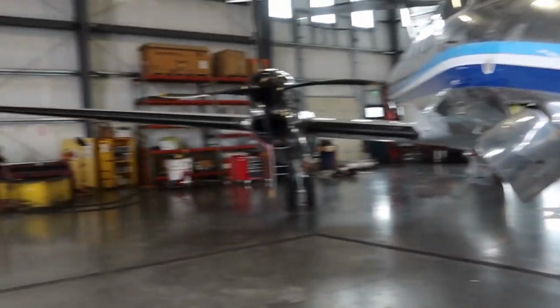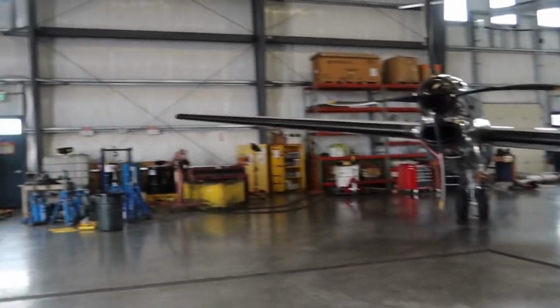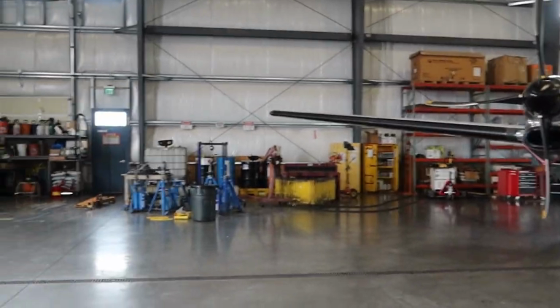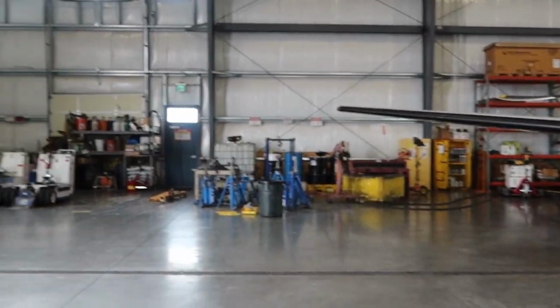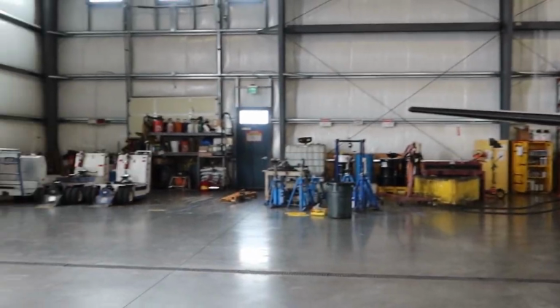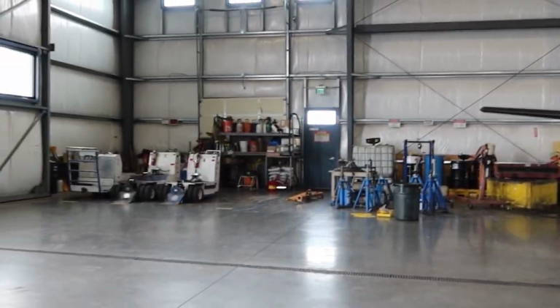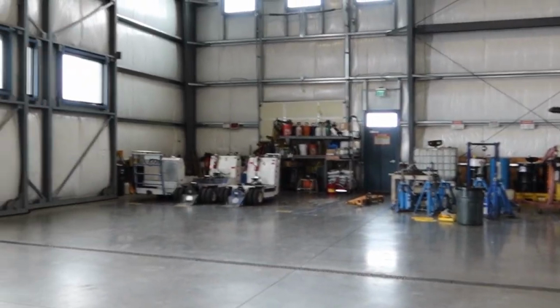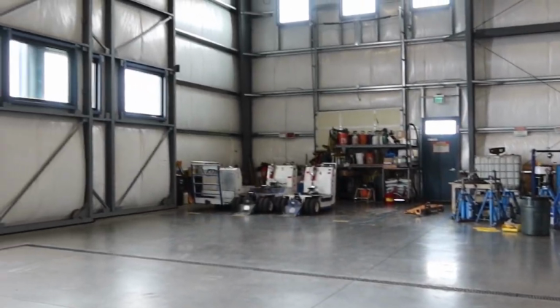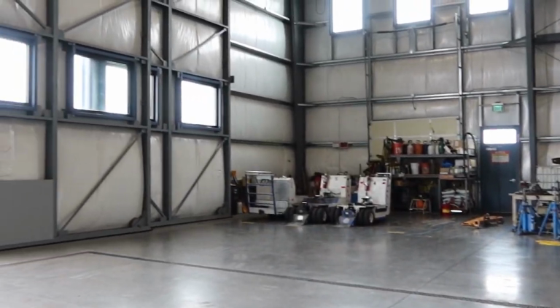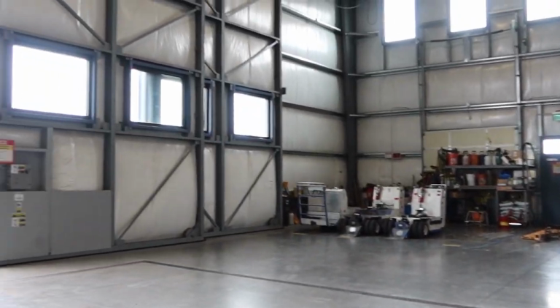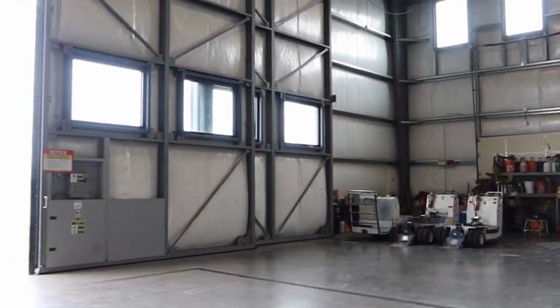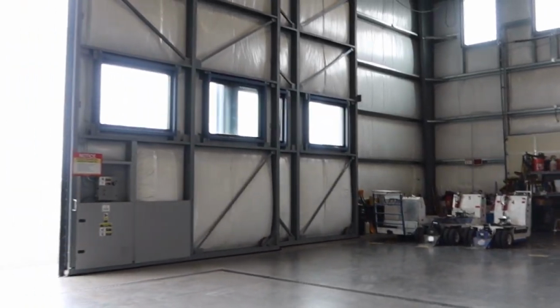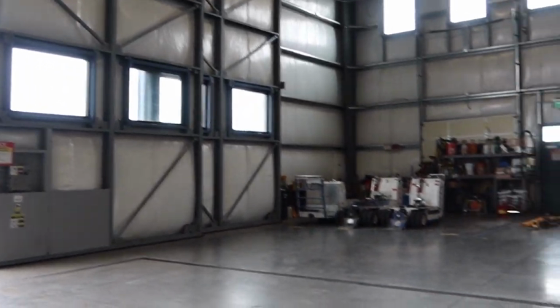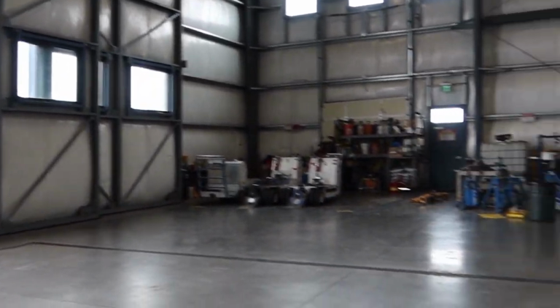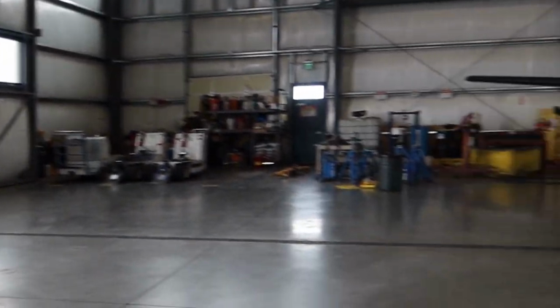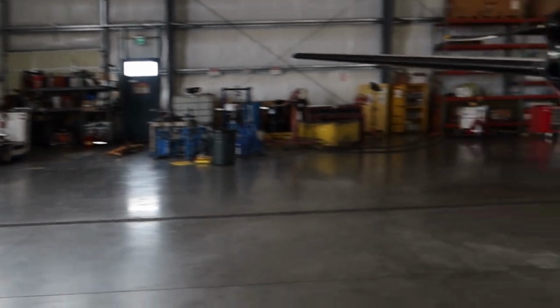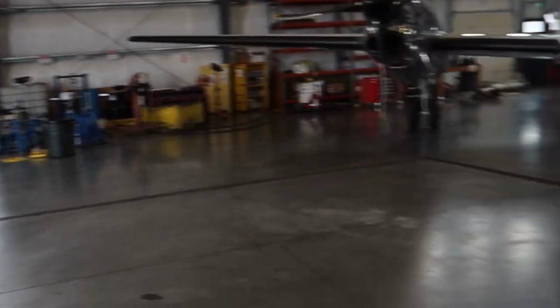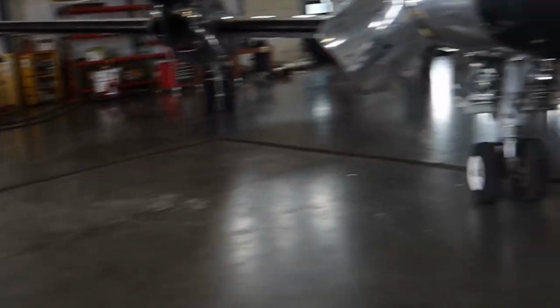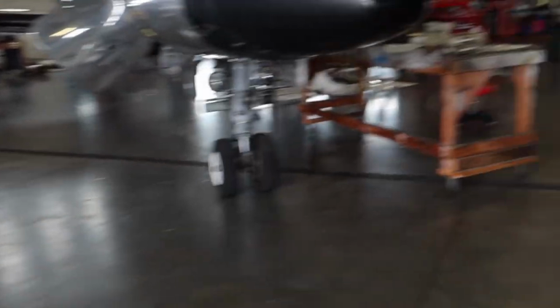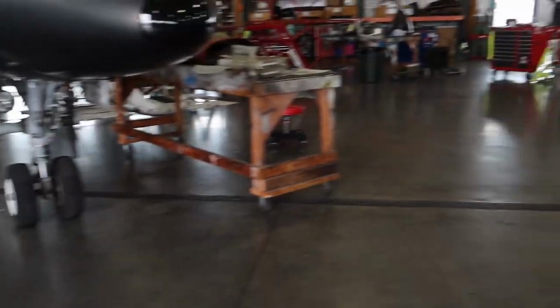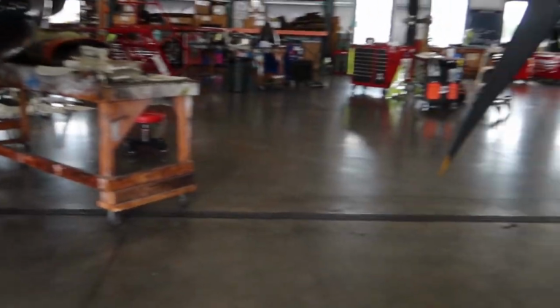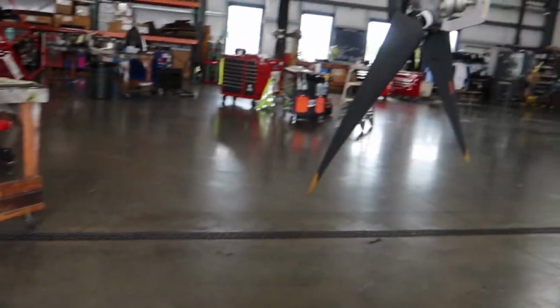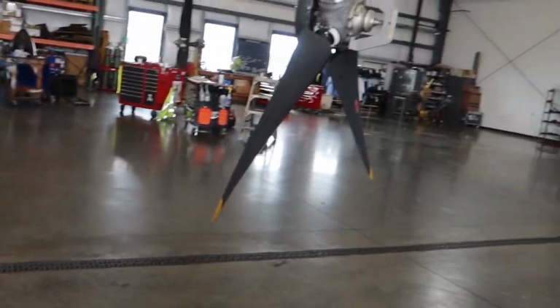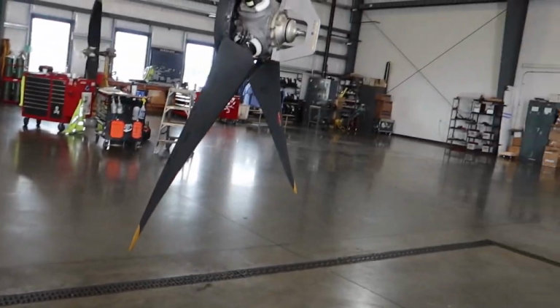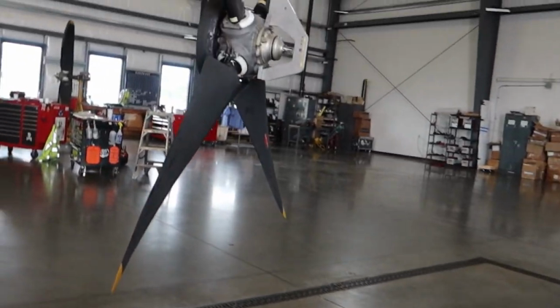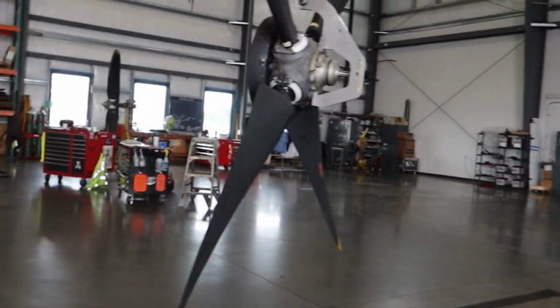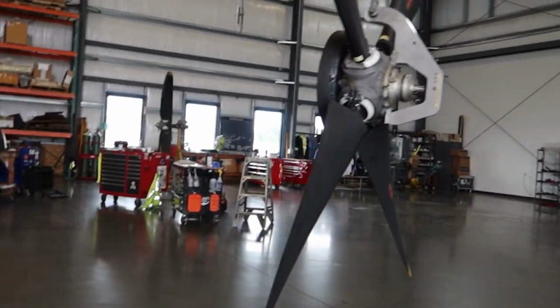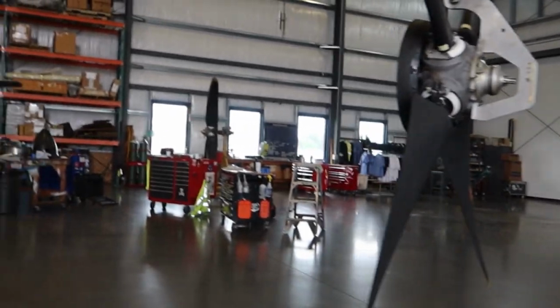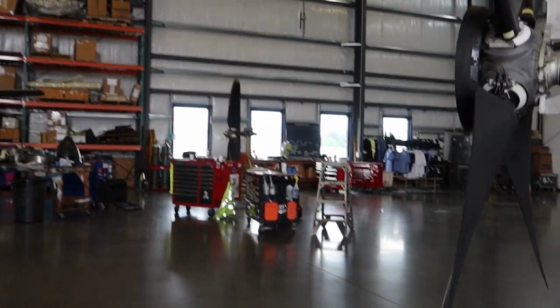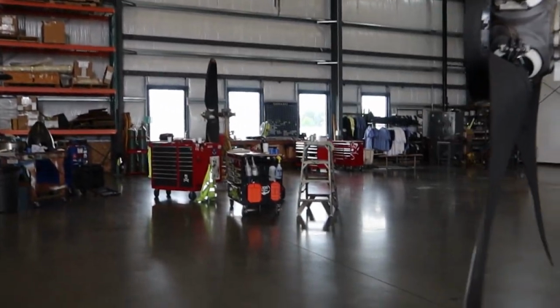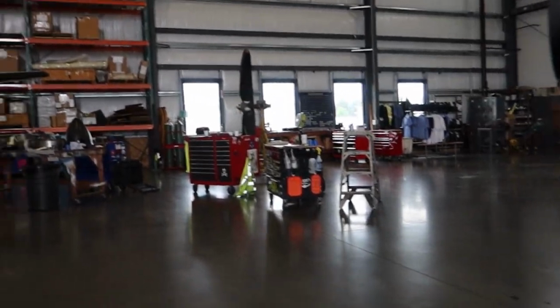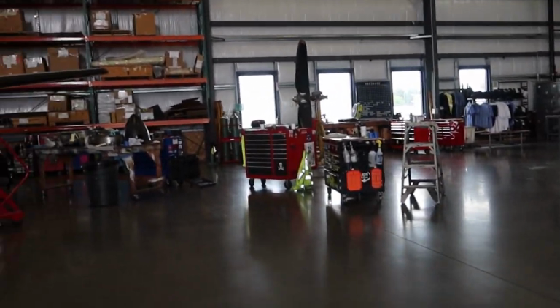This Portland hangar is nice — clean. Might have to move to Portland soon enough.